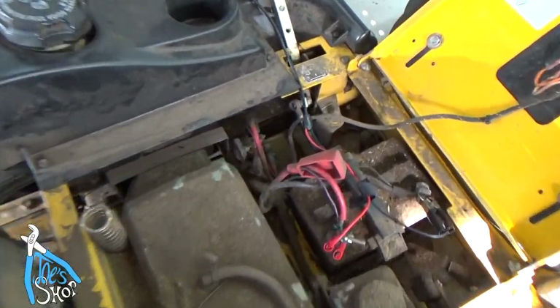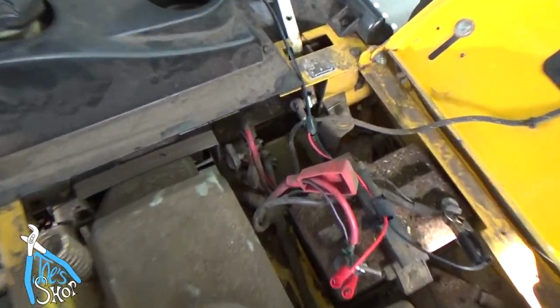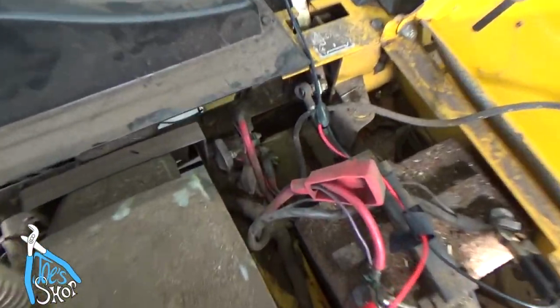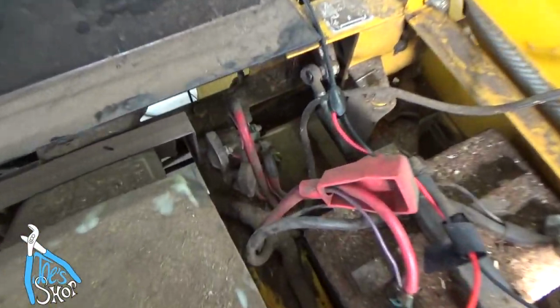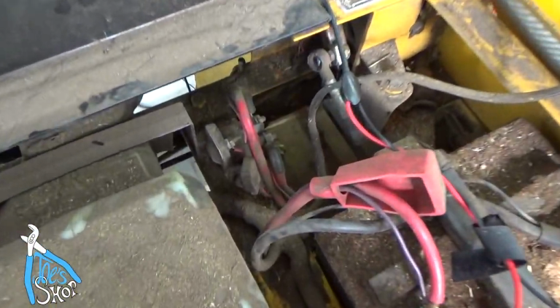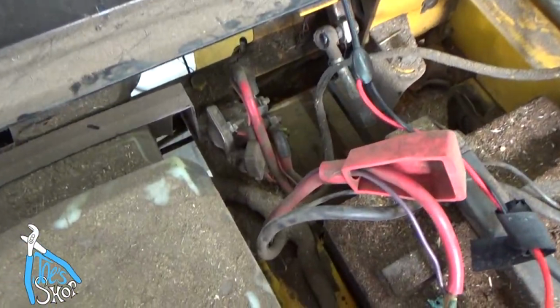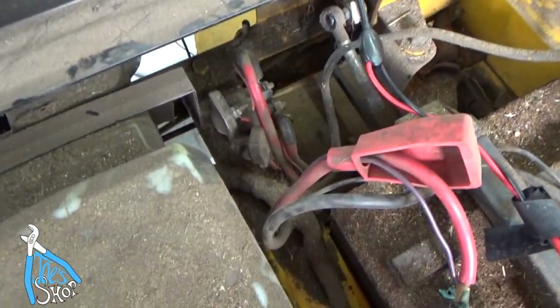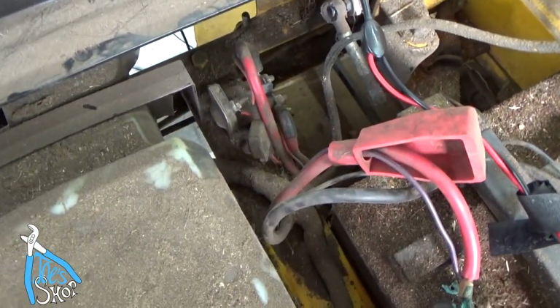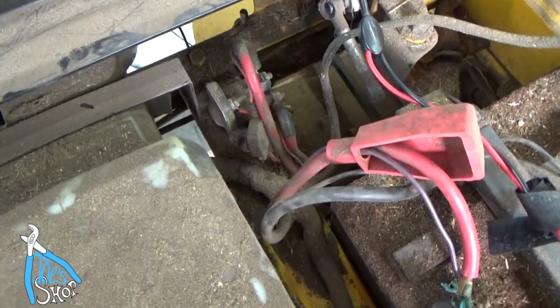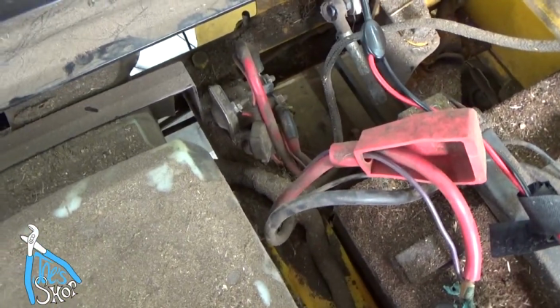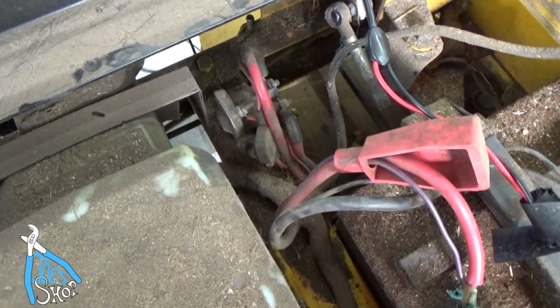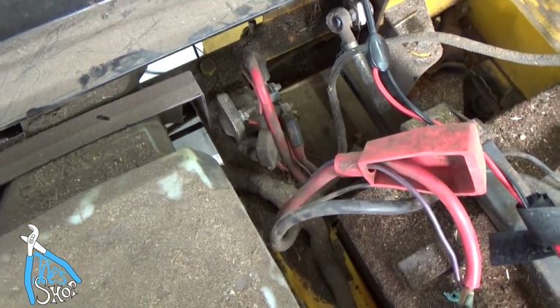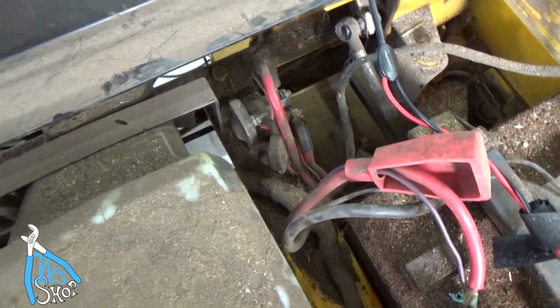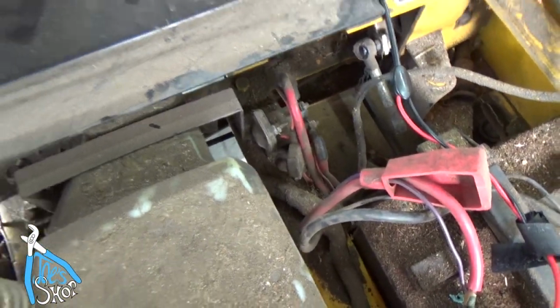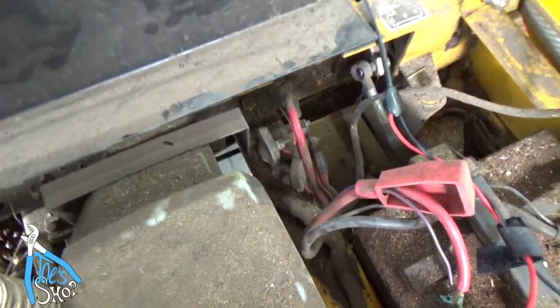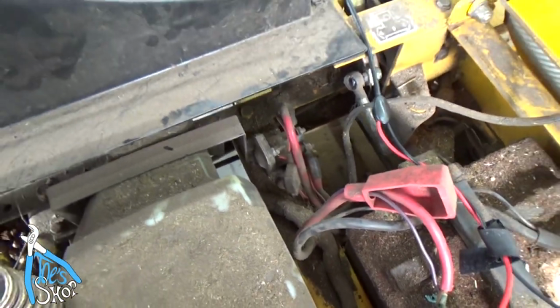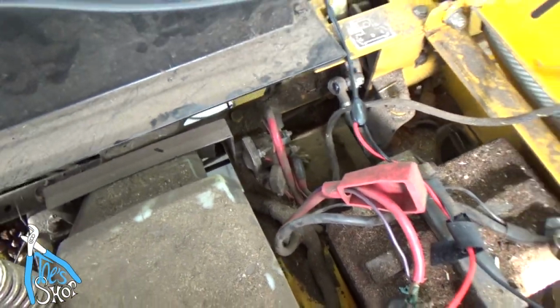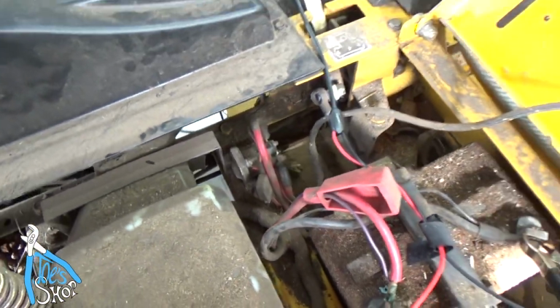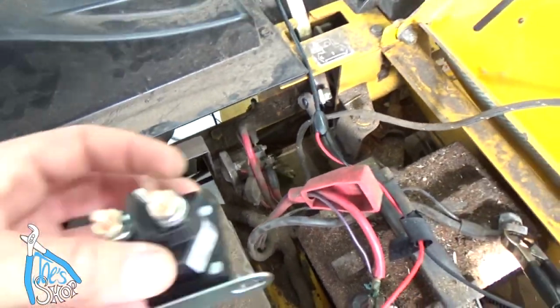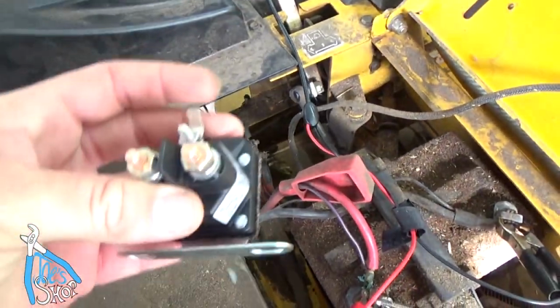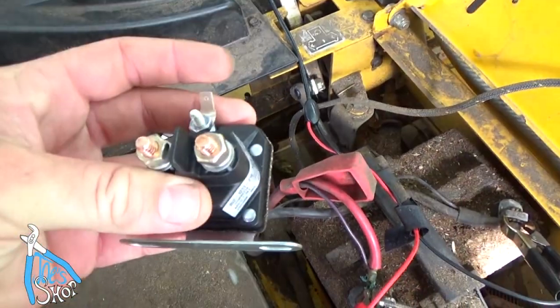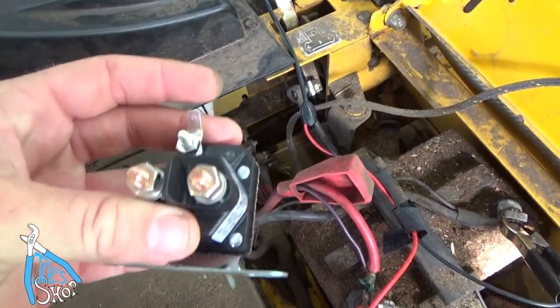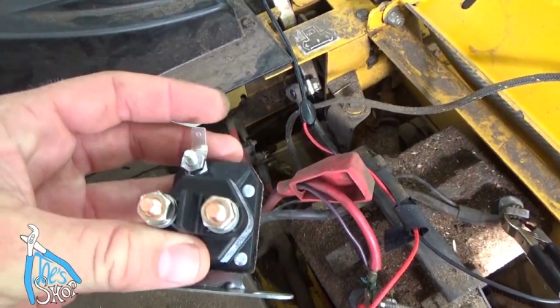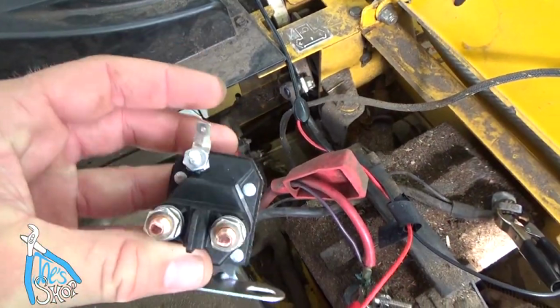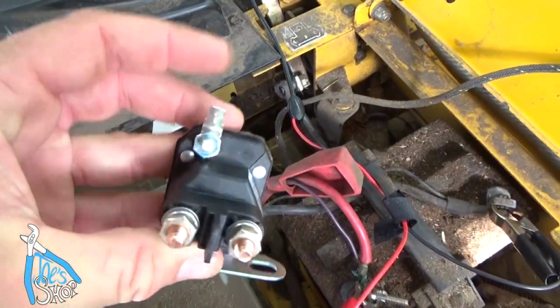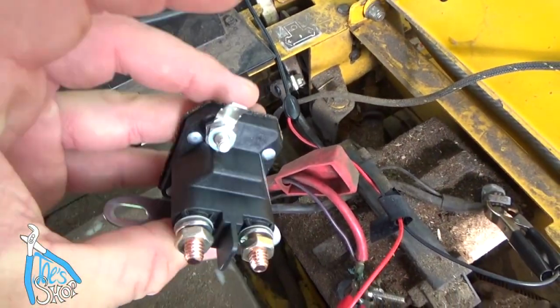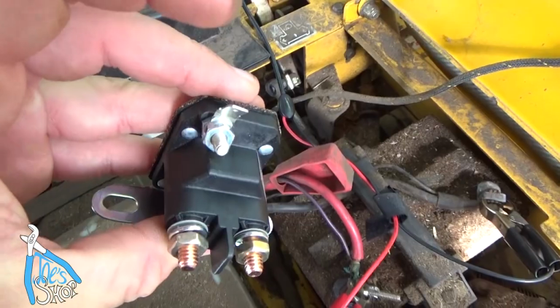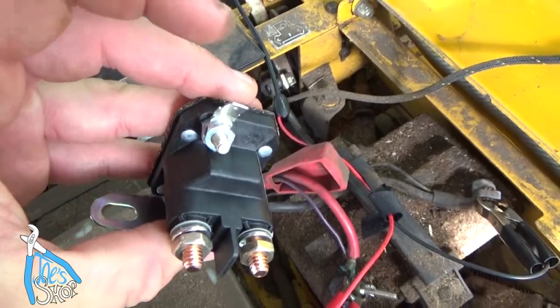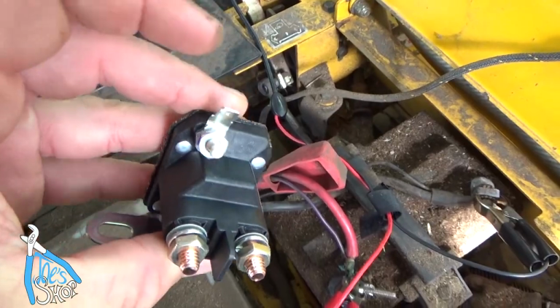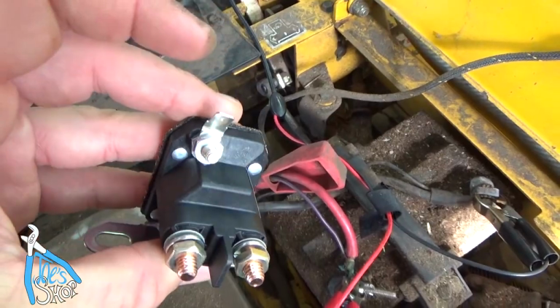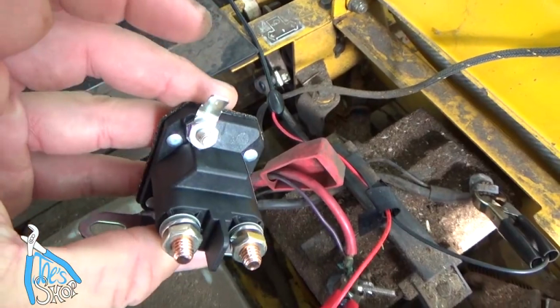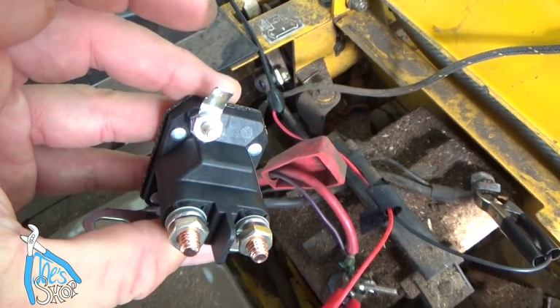Let me get in here and pull this solenoid out and we'll replace it with this one, and hopefully that fixes the problem.